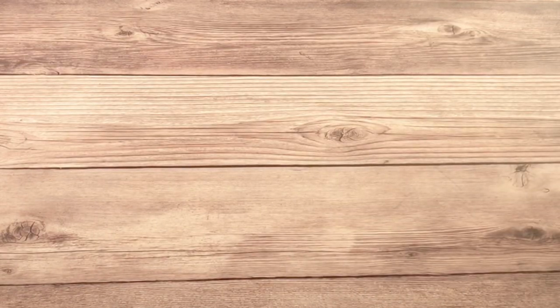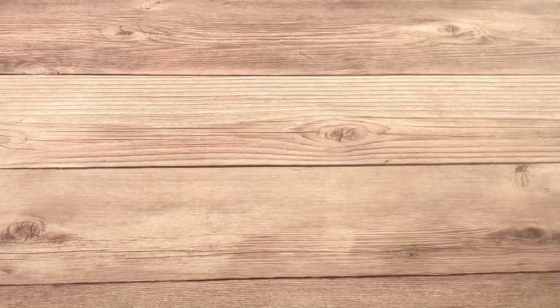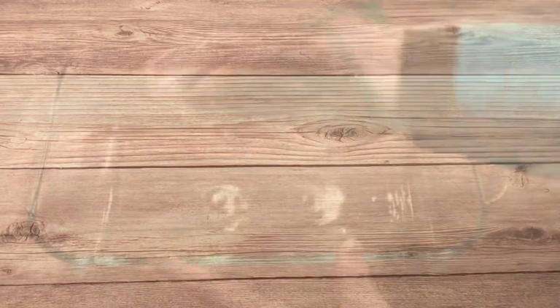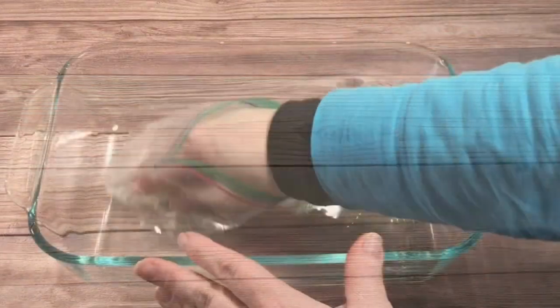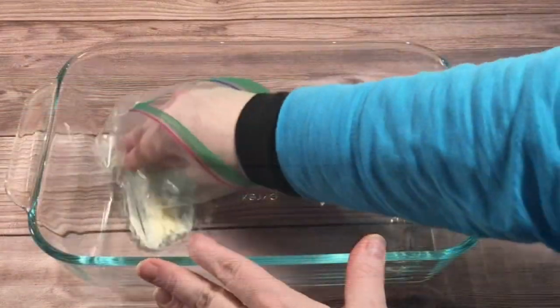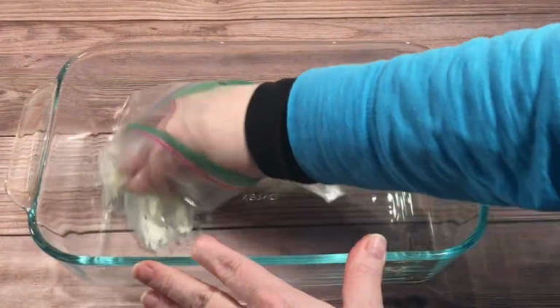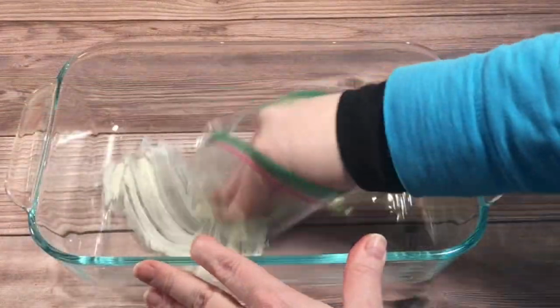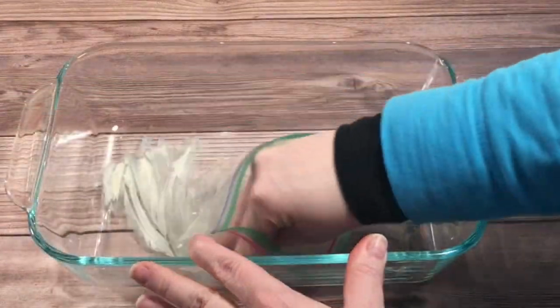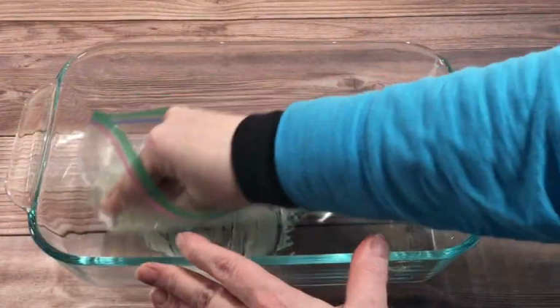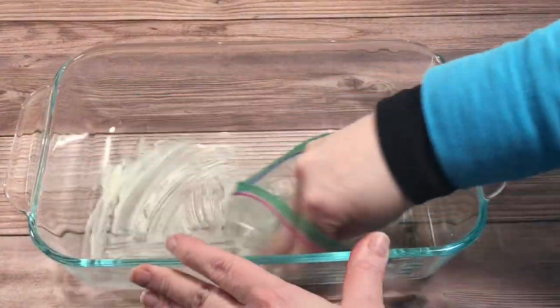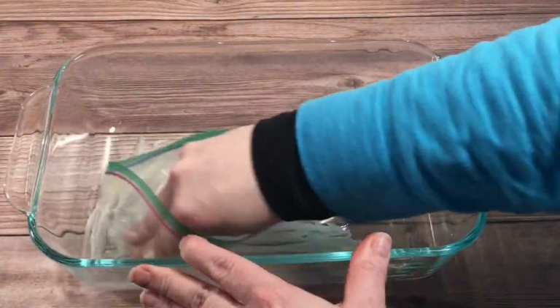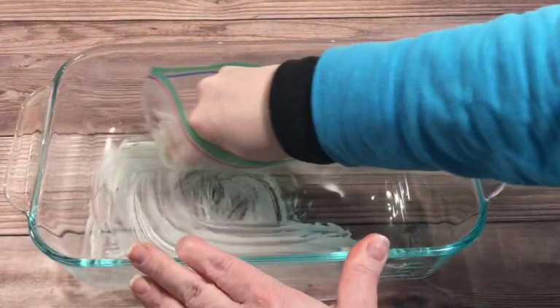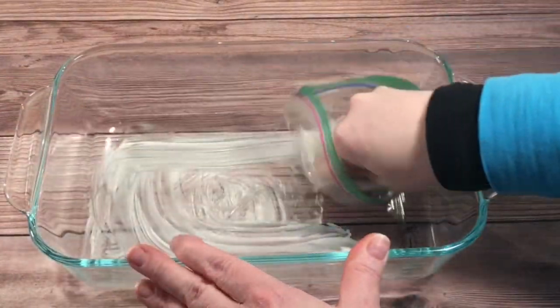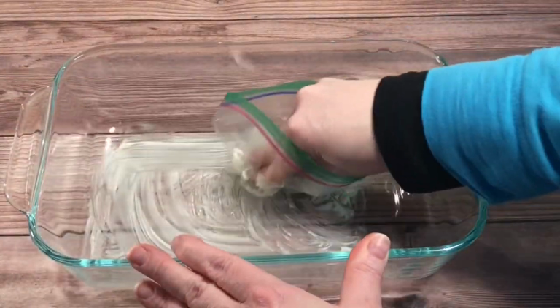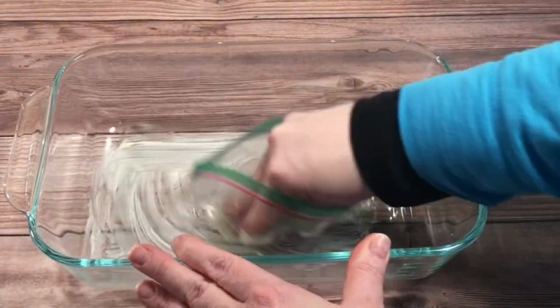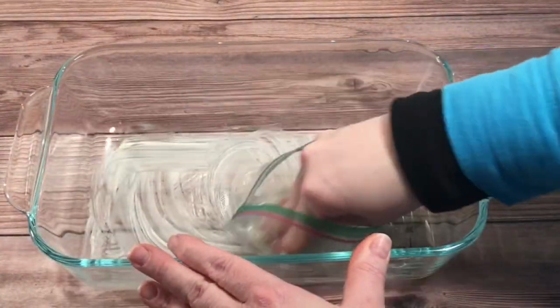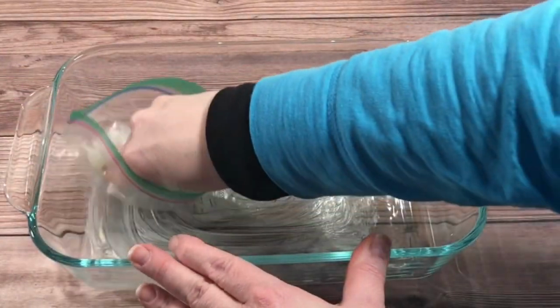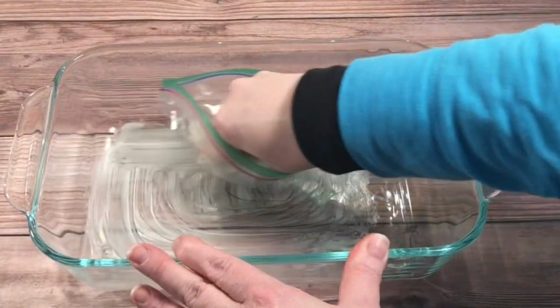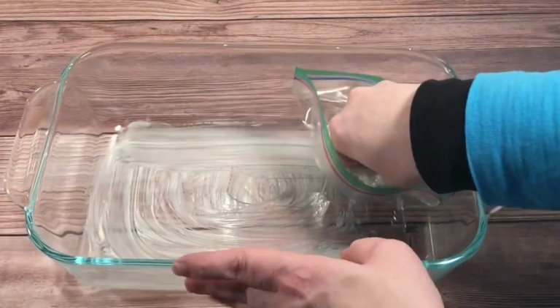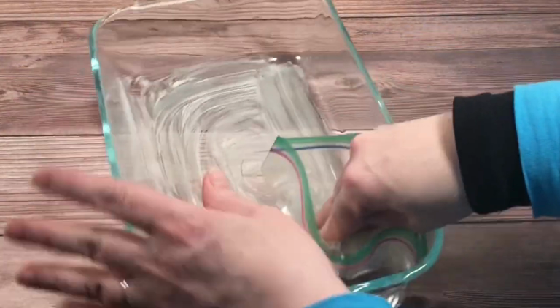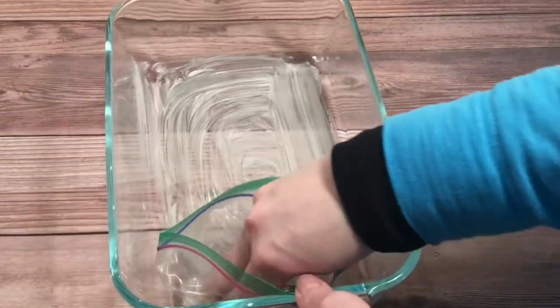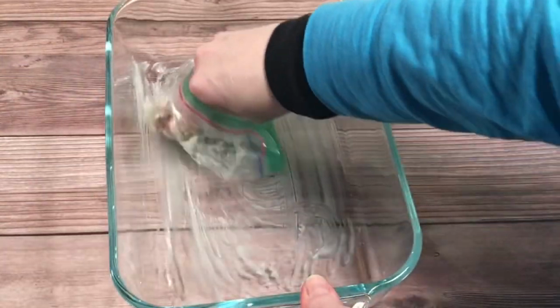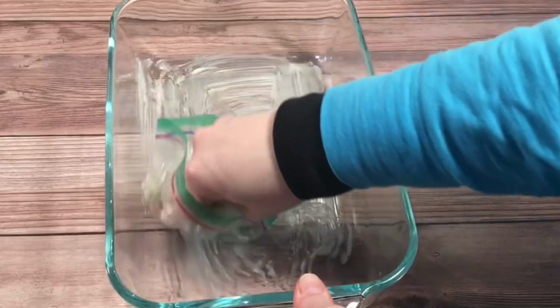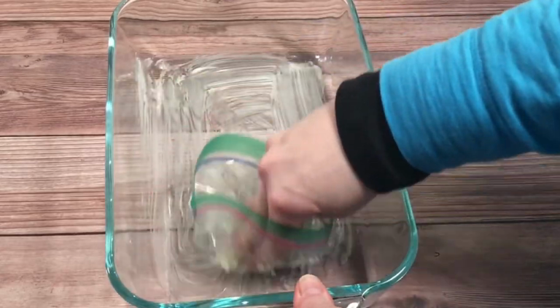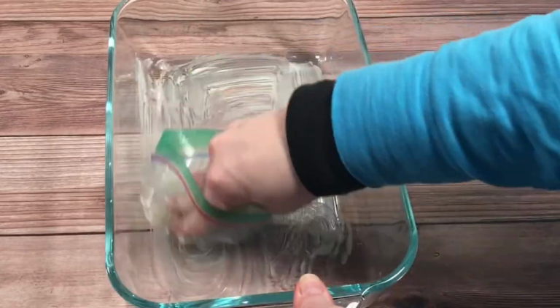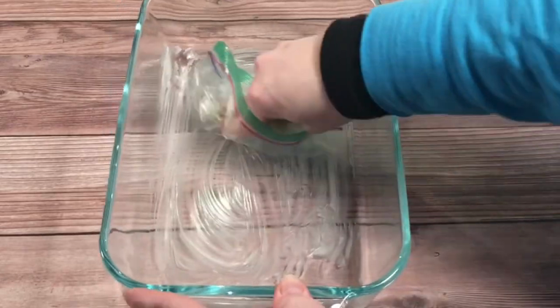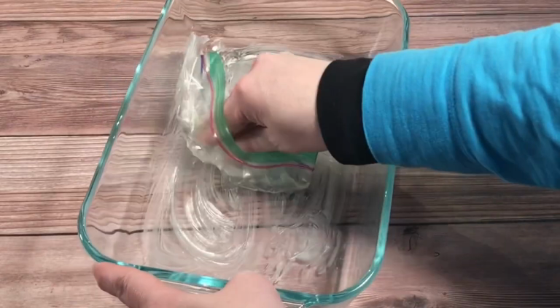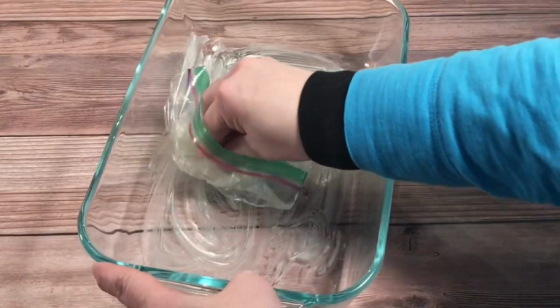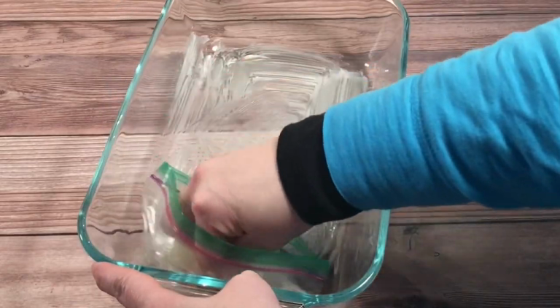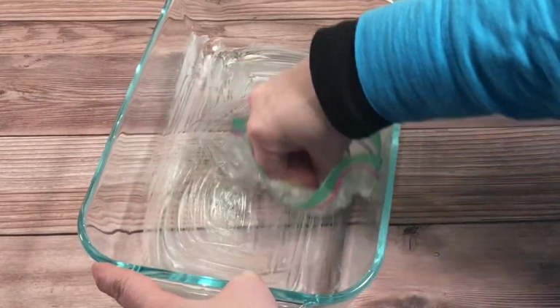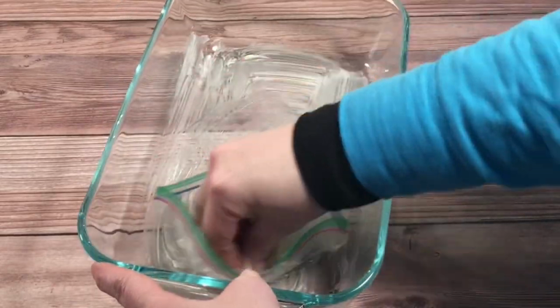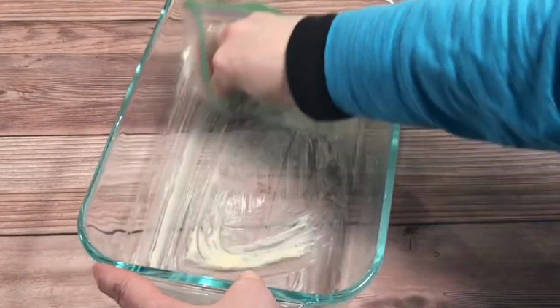Next, I buttered the bottom only of my 9 by 13 inch baking dish. Then I set it aside.